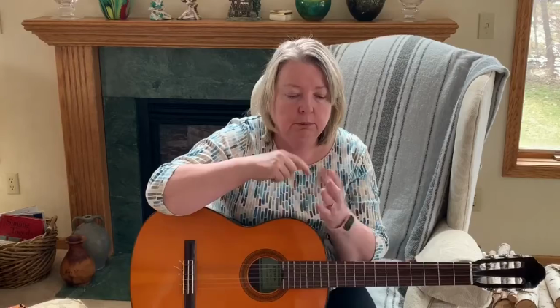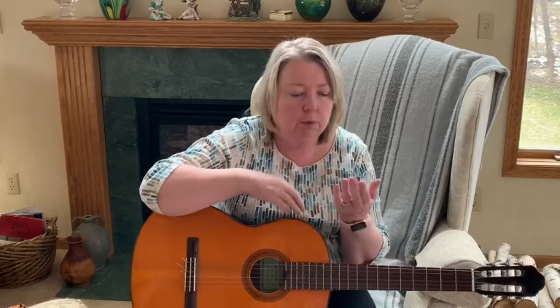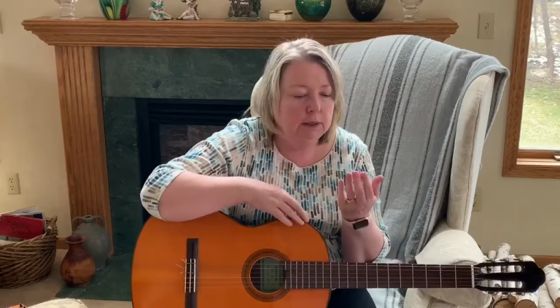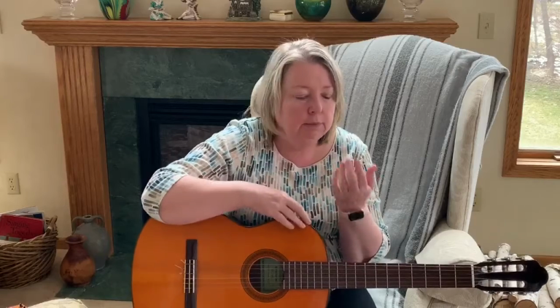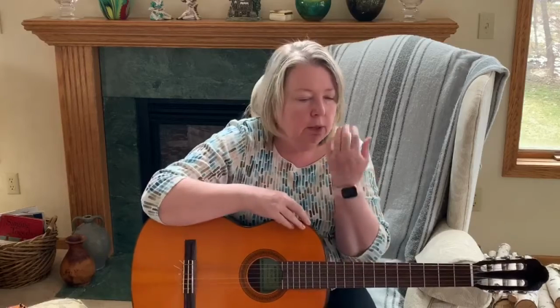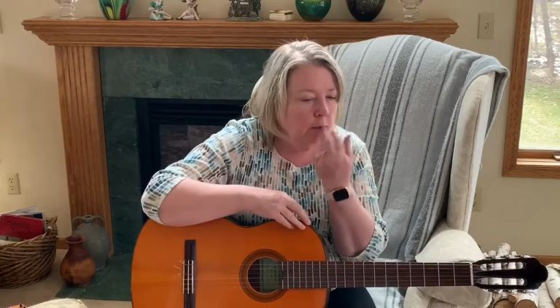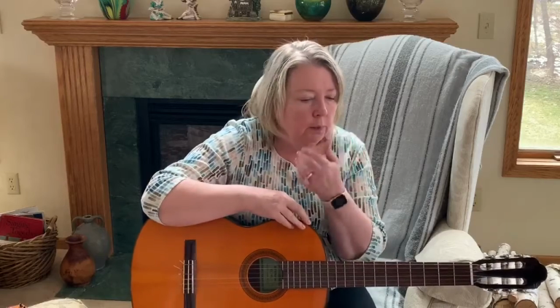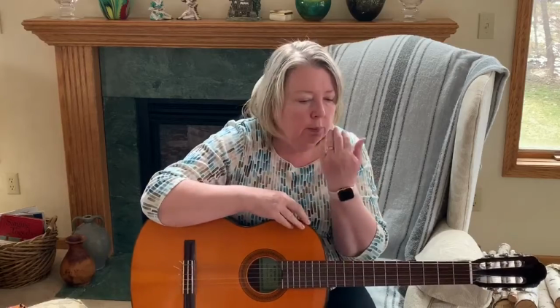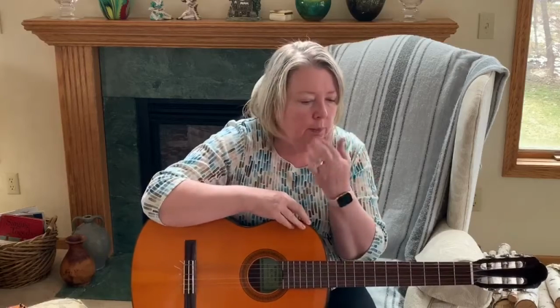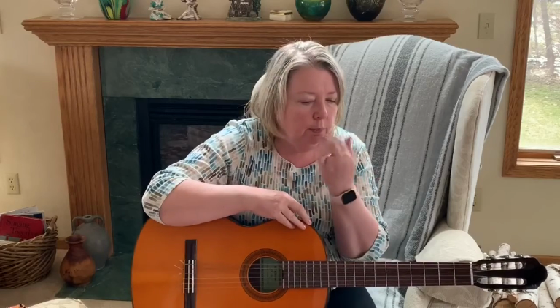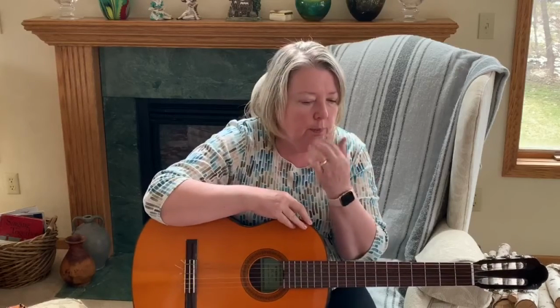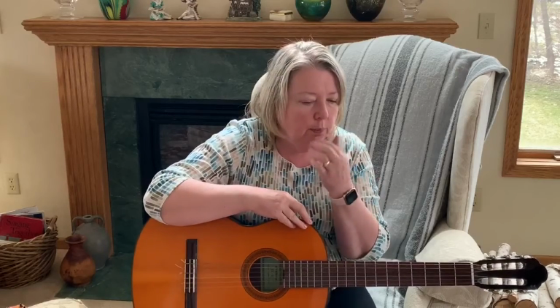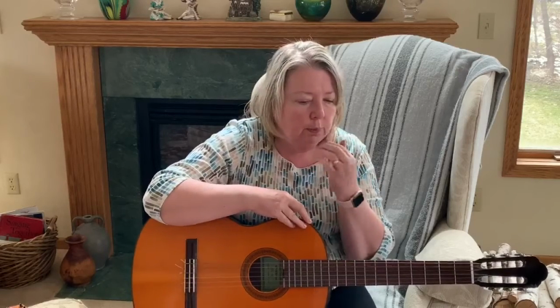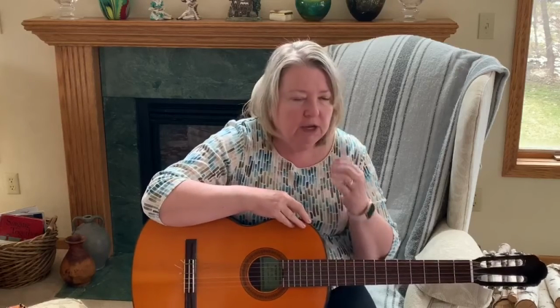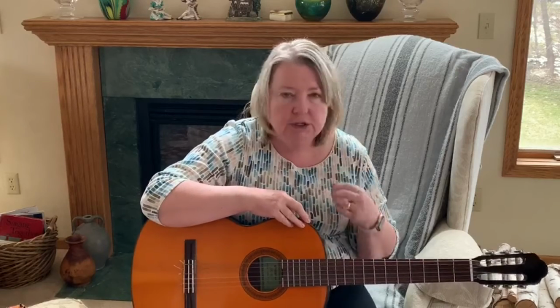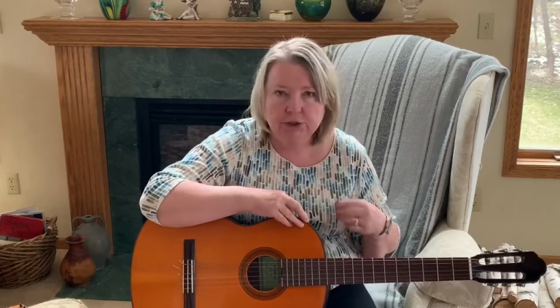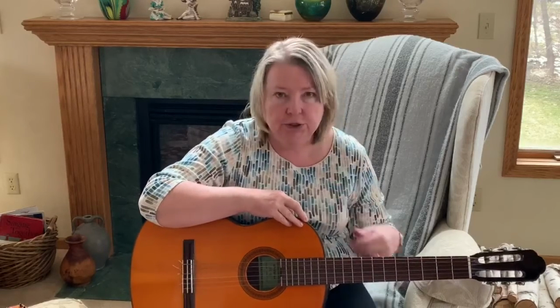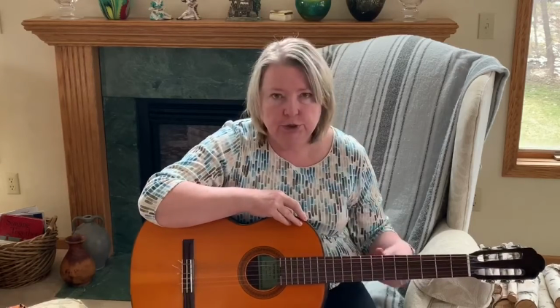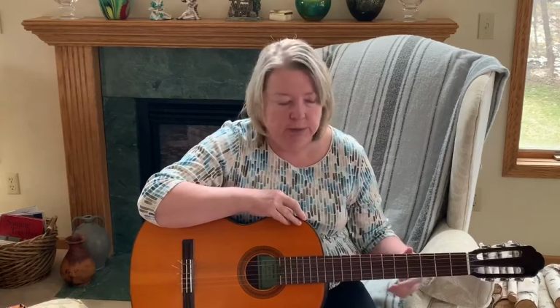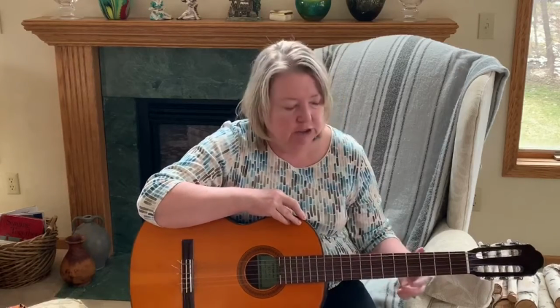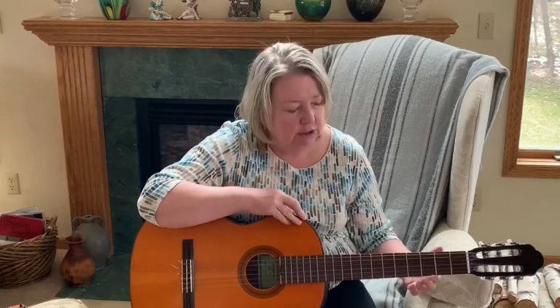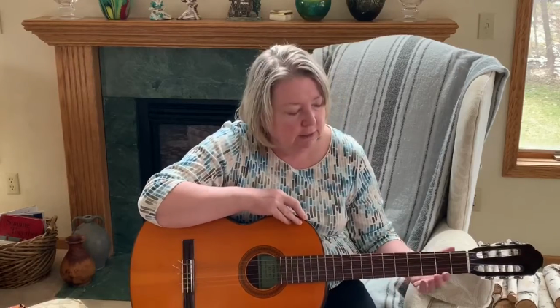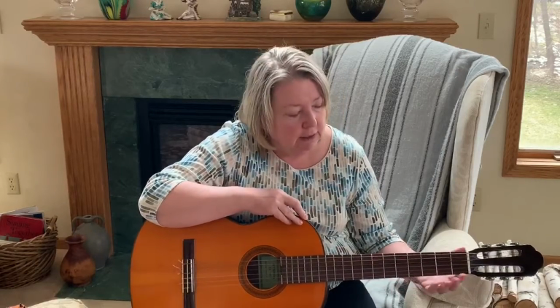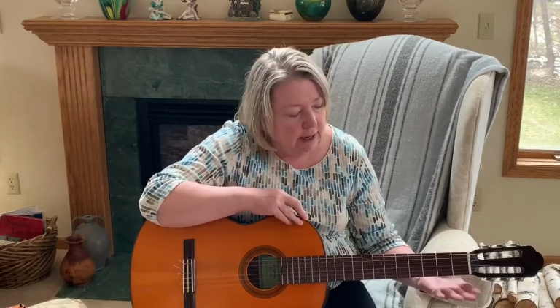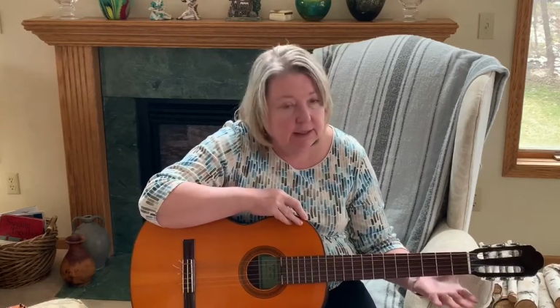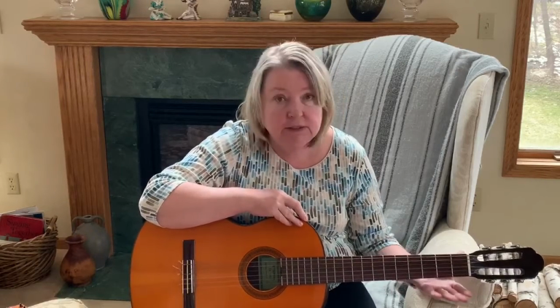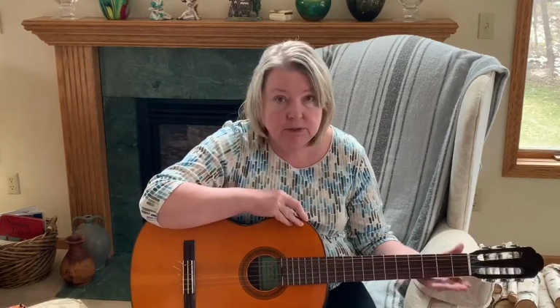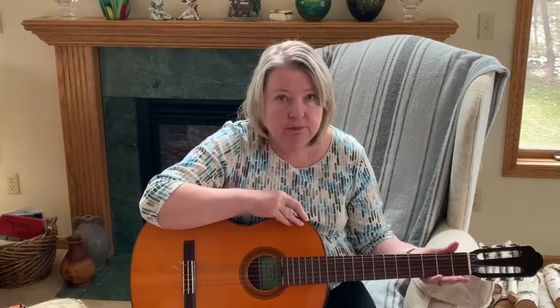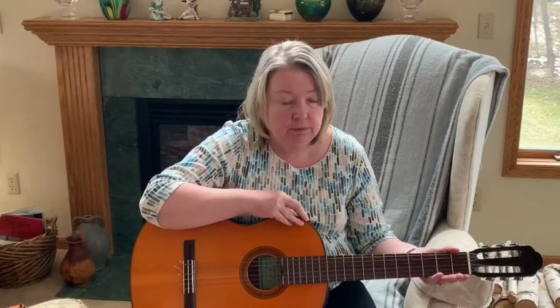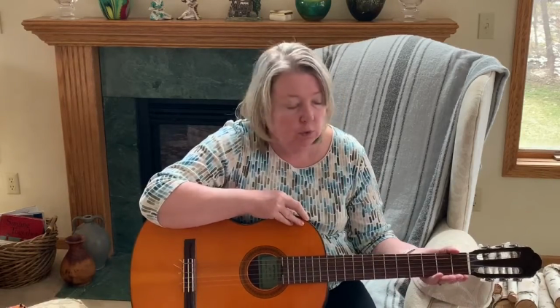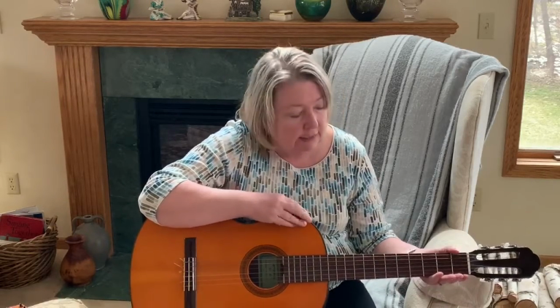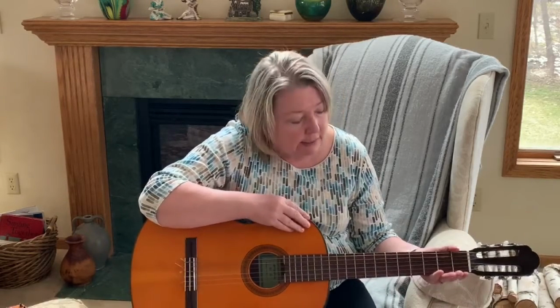Blow on them — it shouldn't hurt too much. And let's do the chord again.